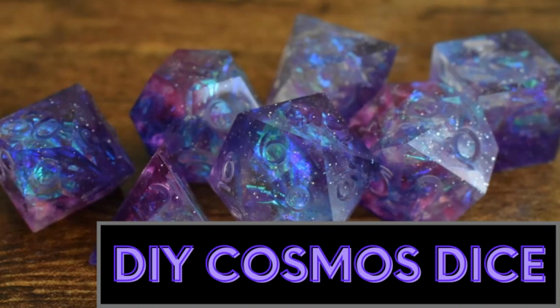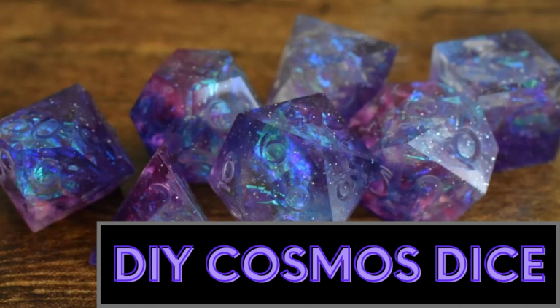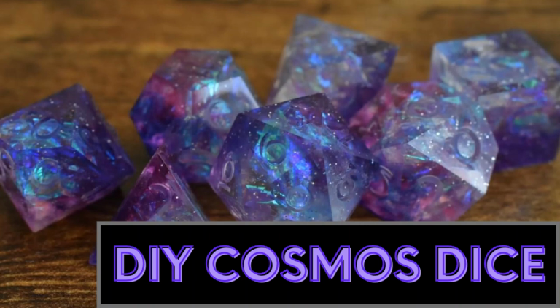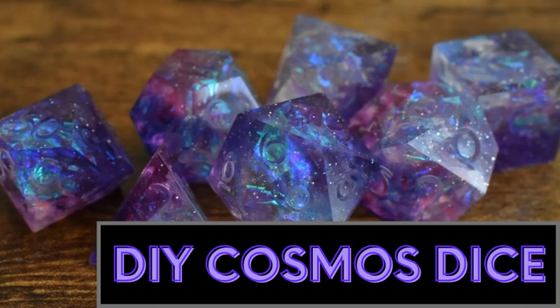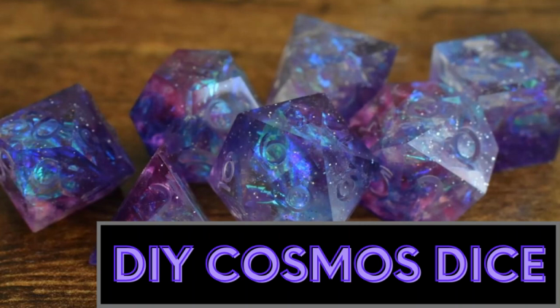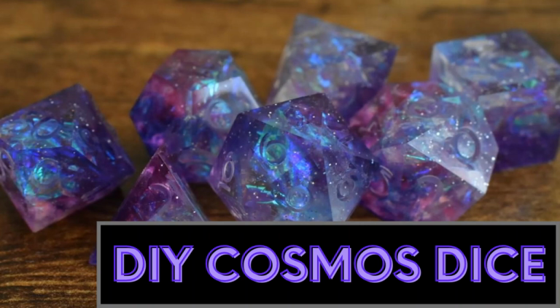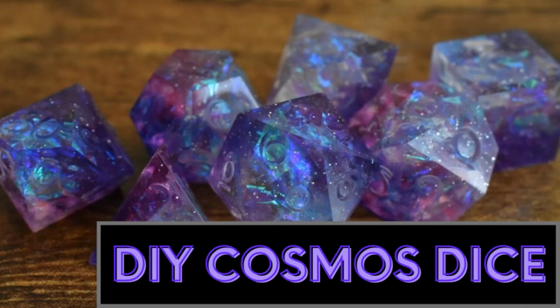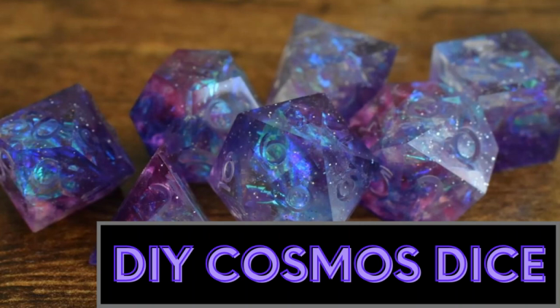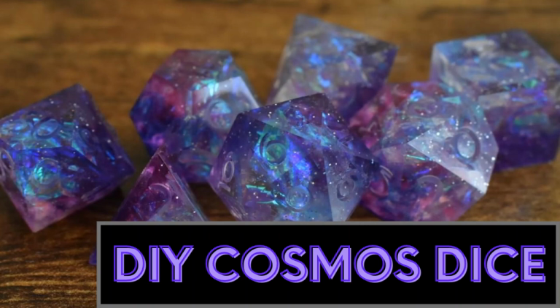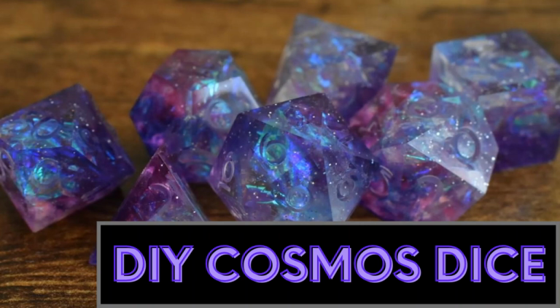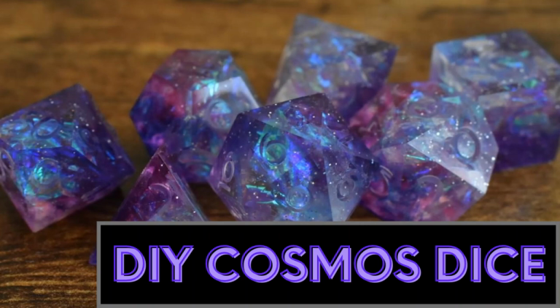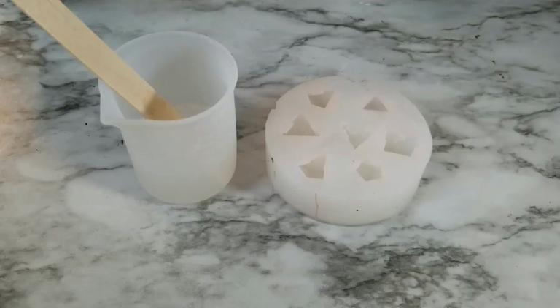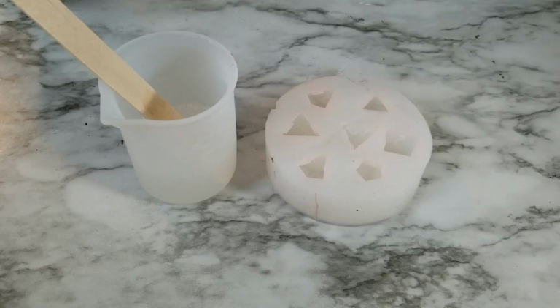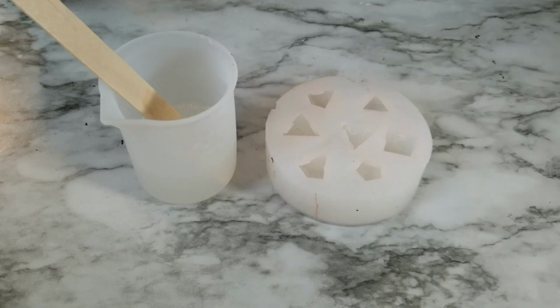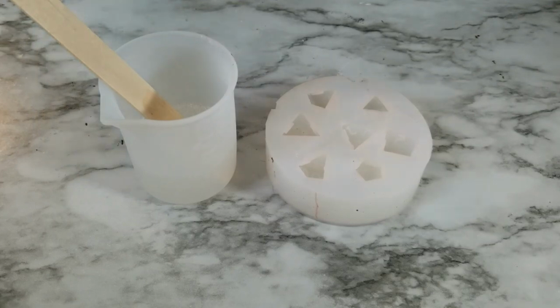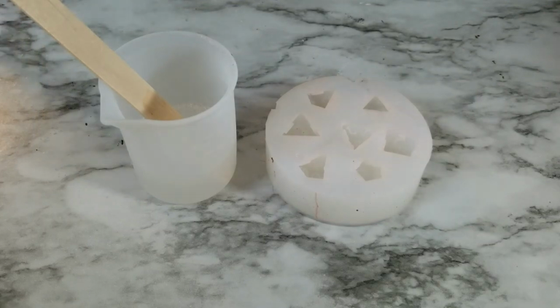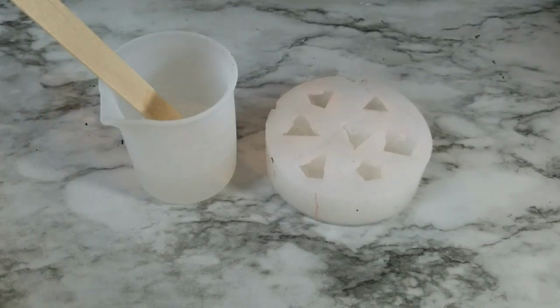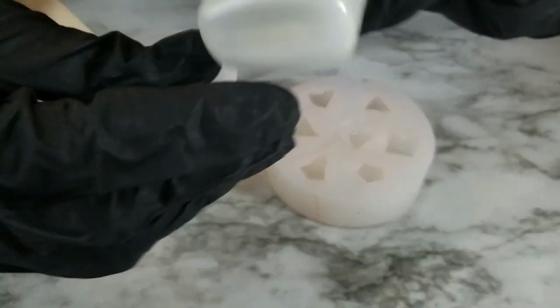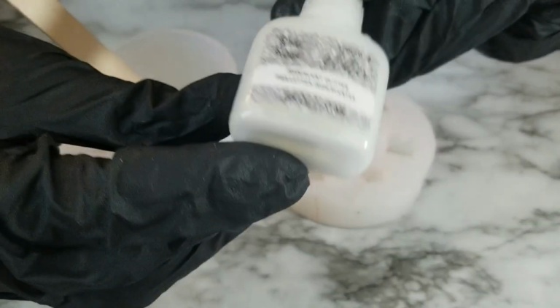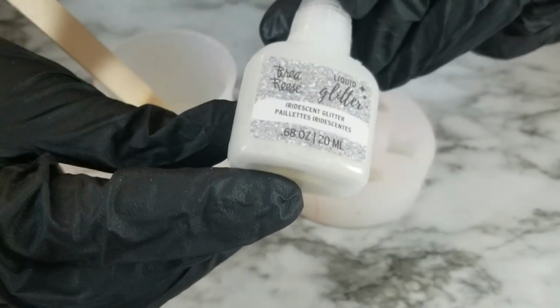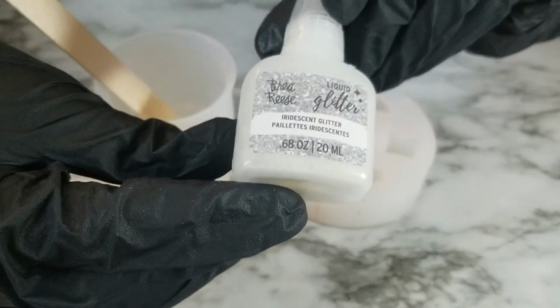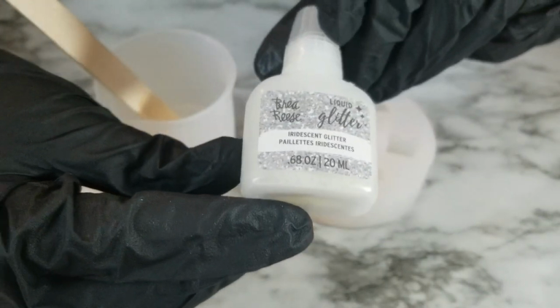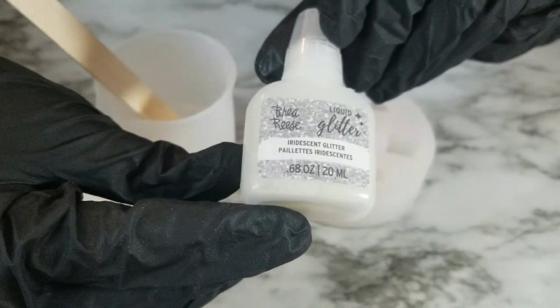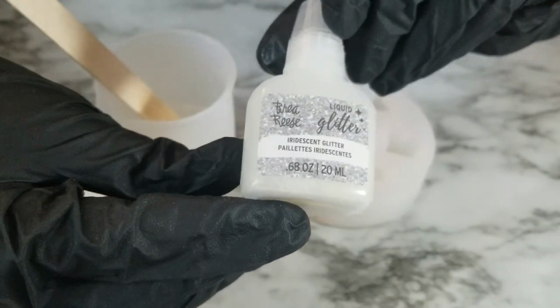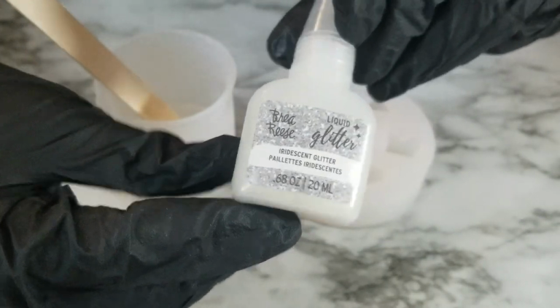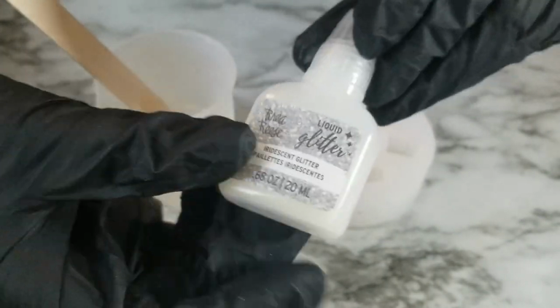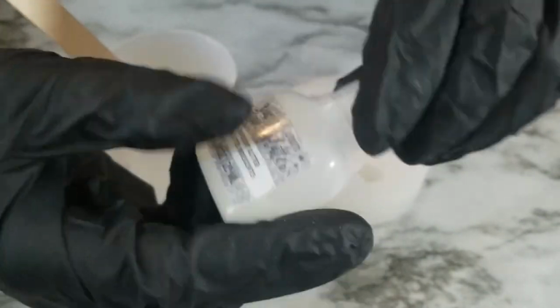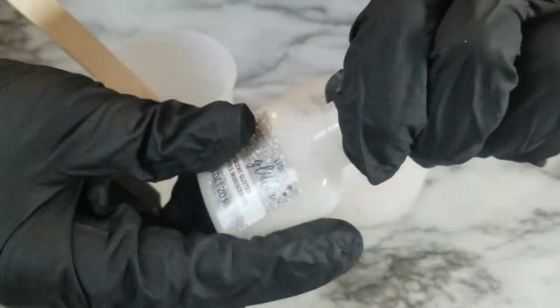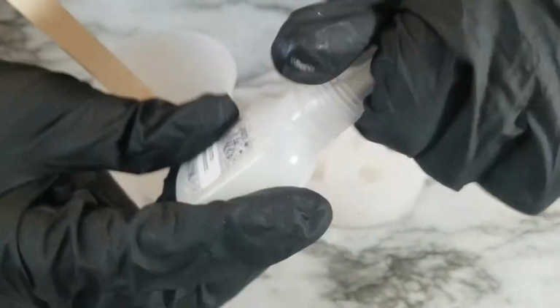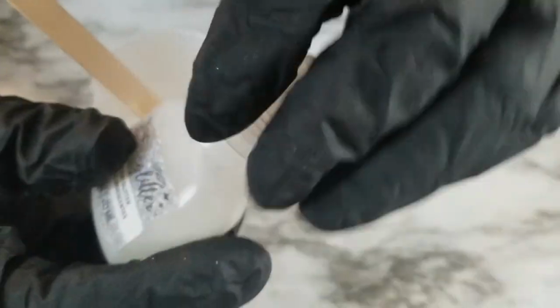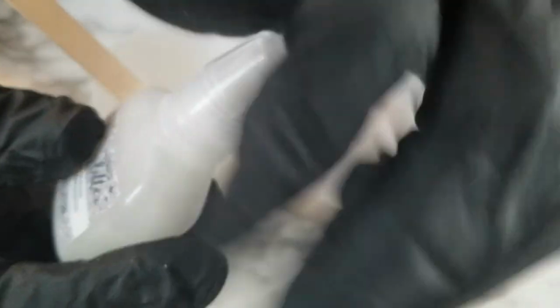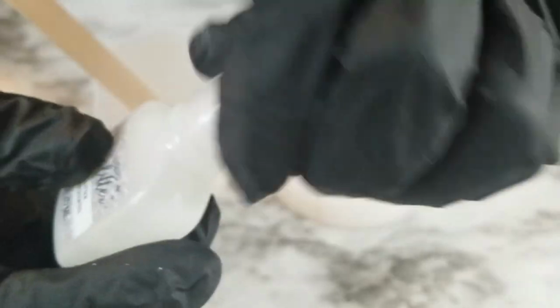Hey guys, welcome back to our second video. Today I'm going to be showing you how to make these Cosmos style dice.